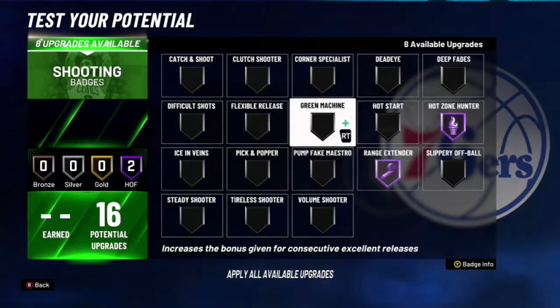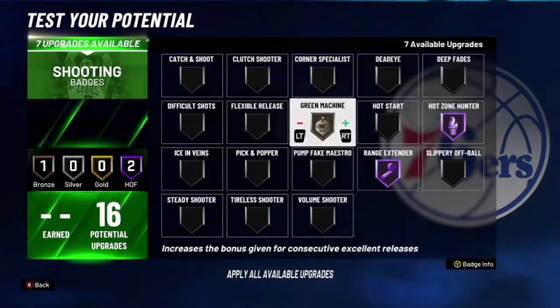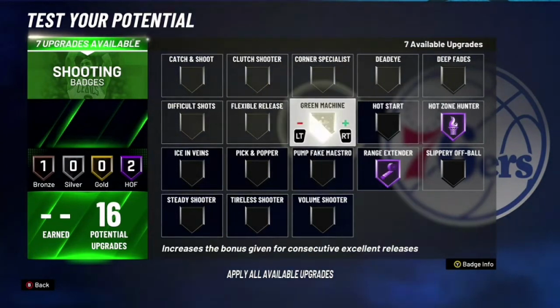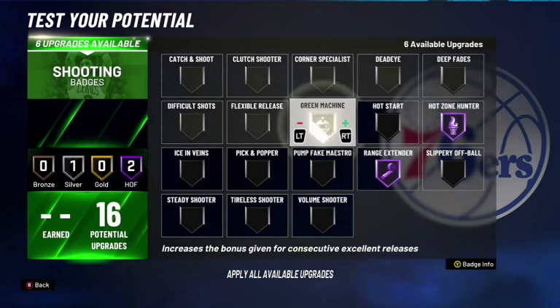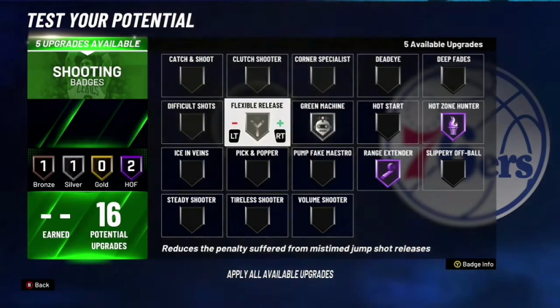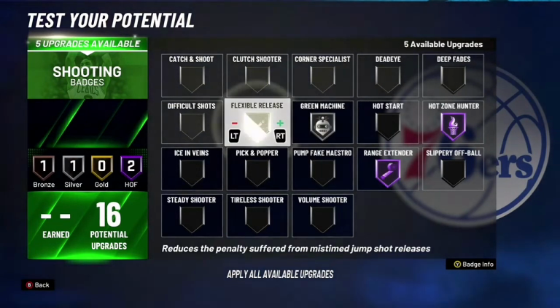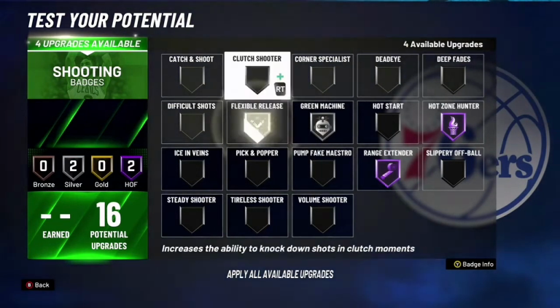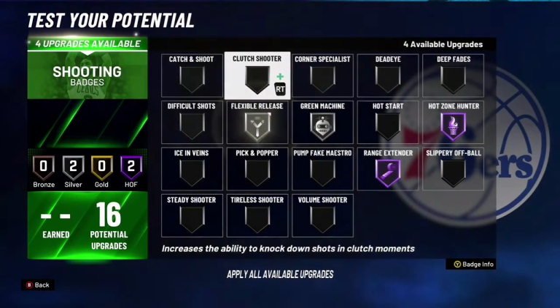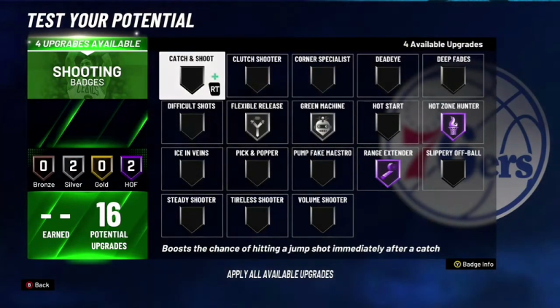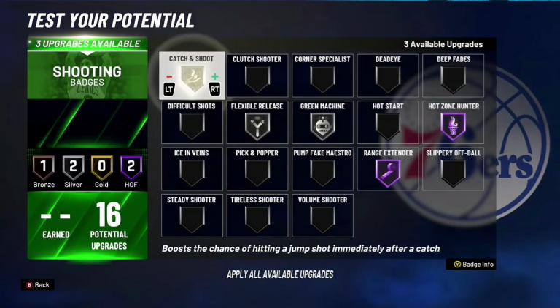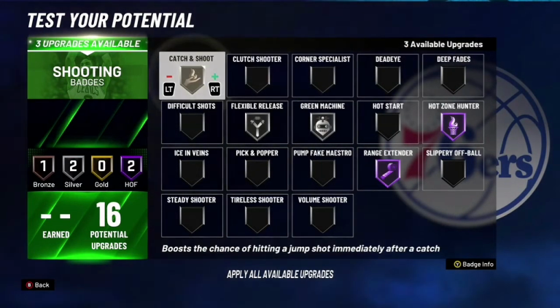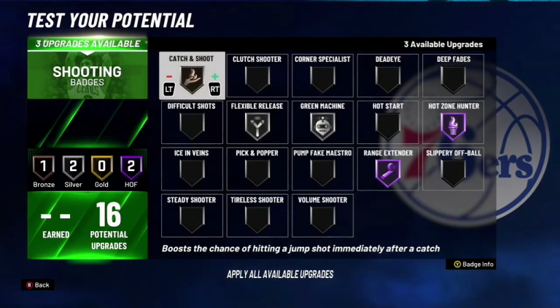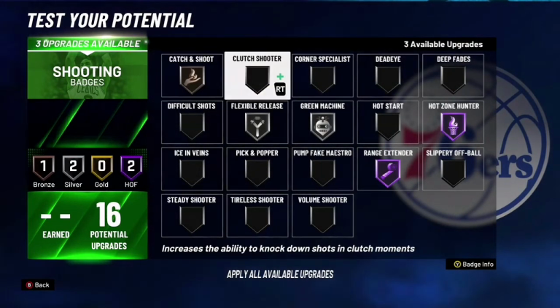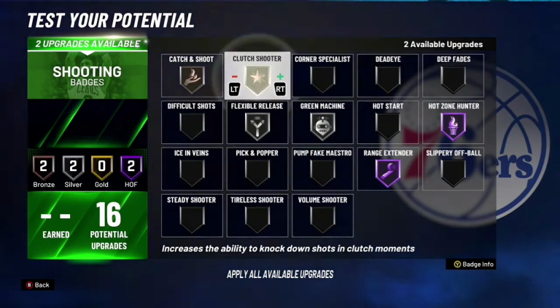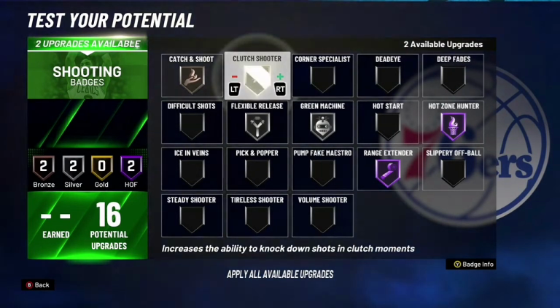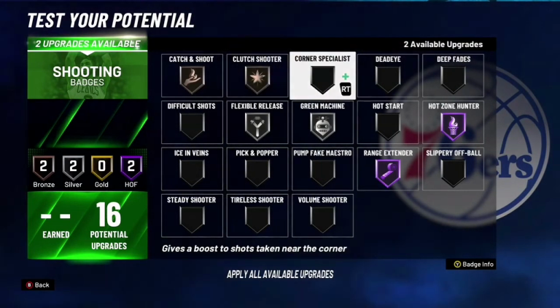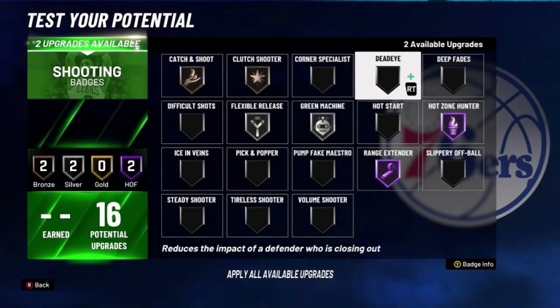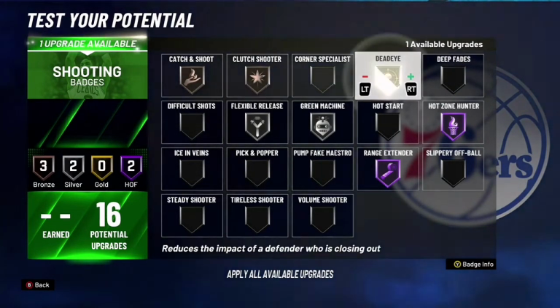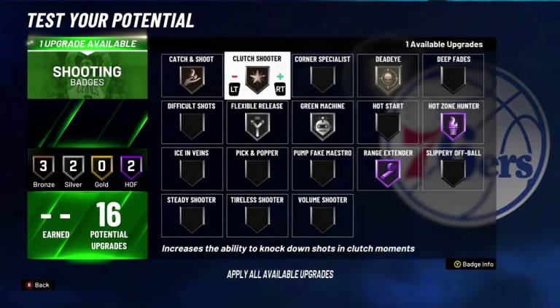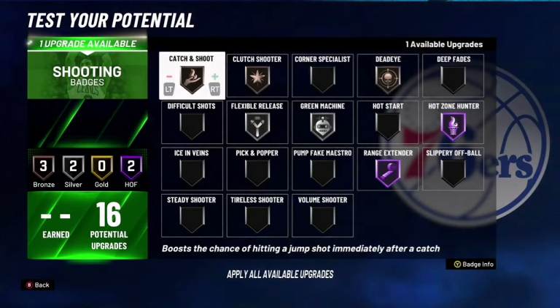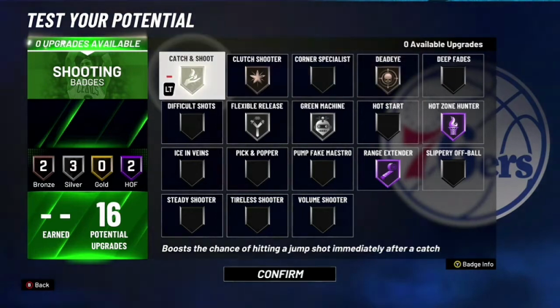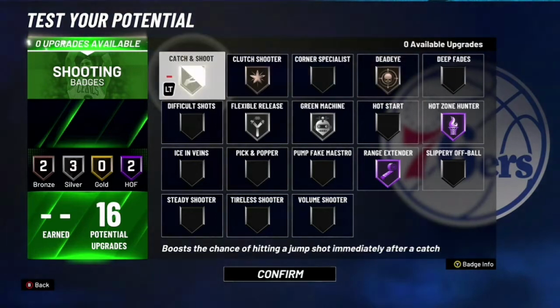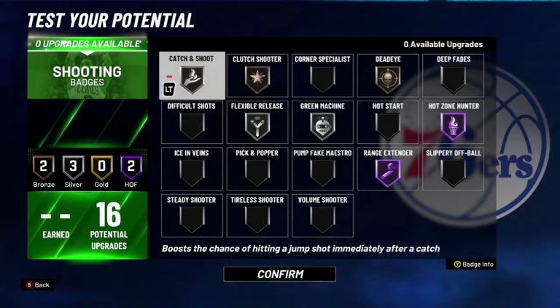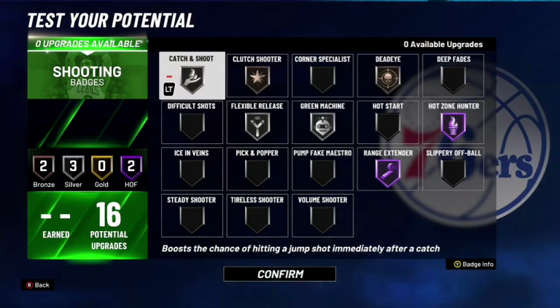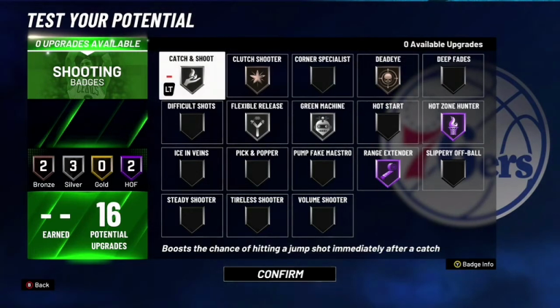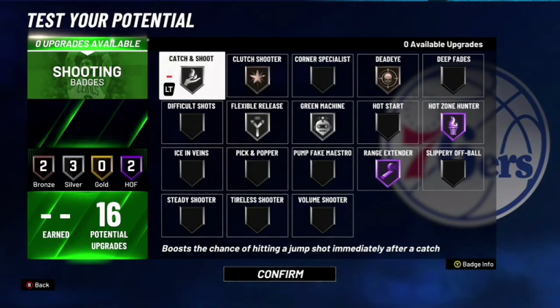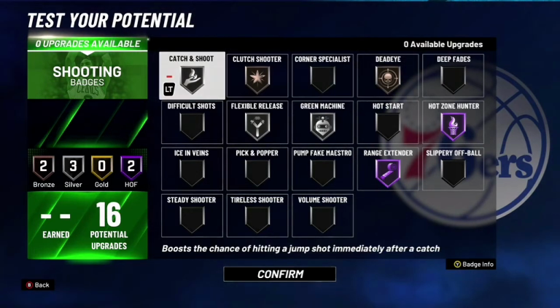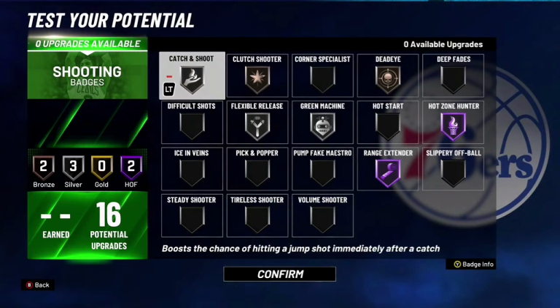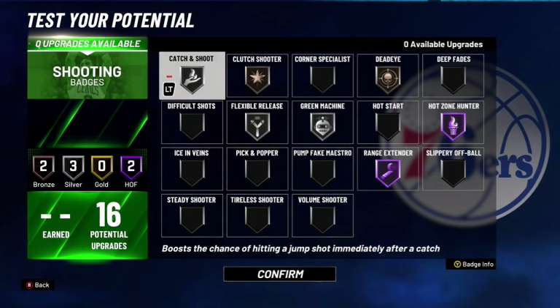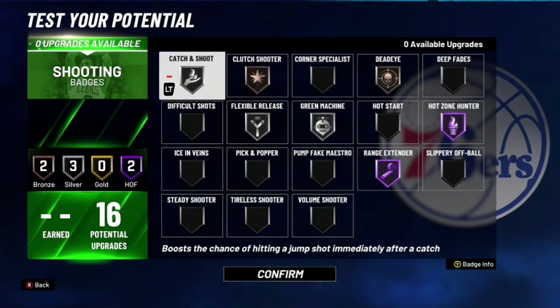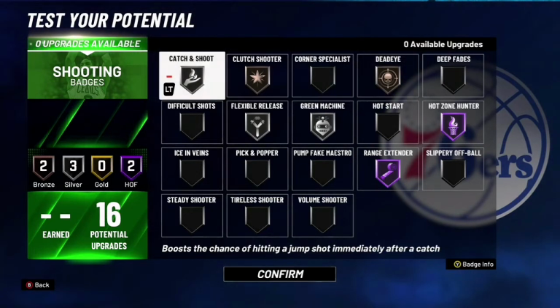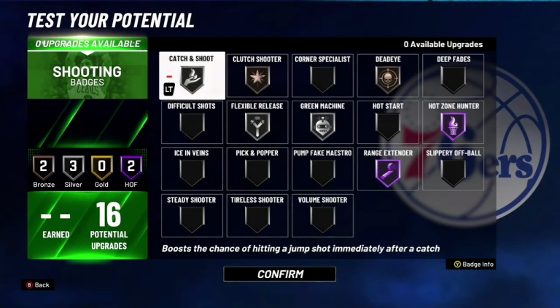Put this on Hall of Fame, put that on Hall of Fame, and do it like this. You can put this on Bronze — right there you can go with a different setup, it's your build.